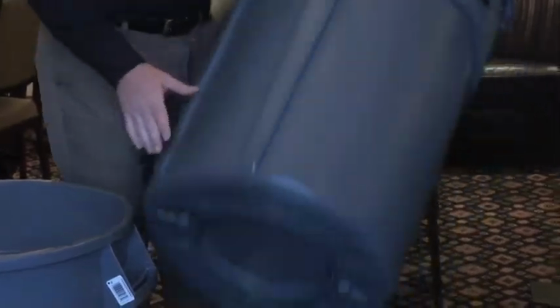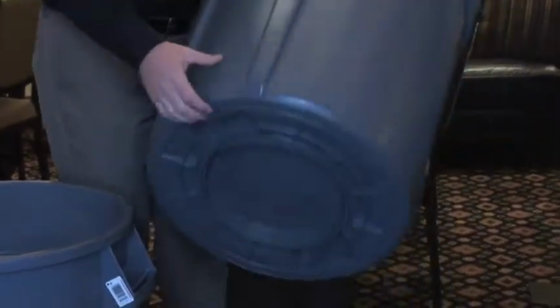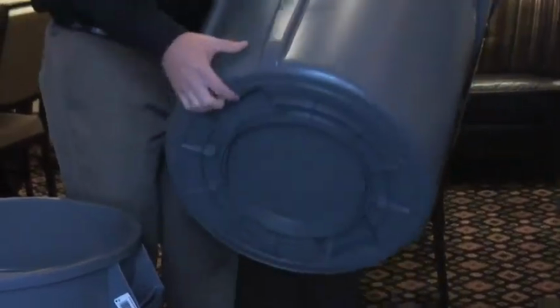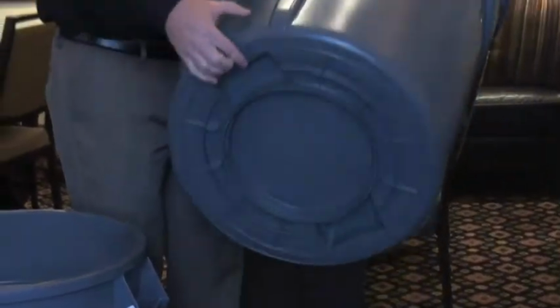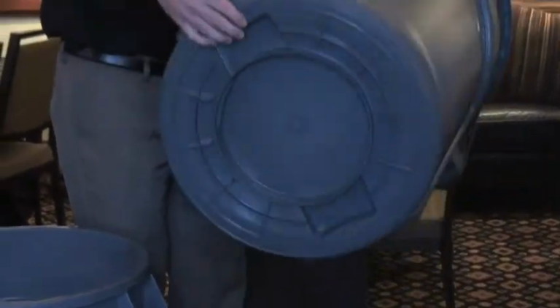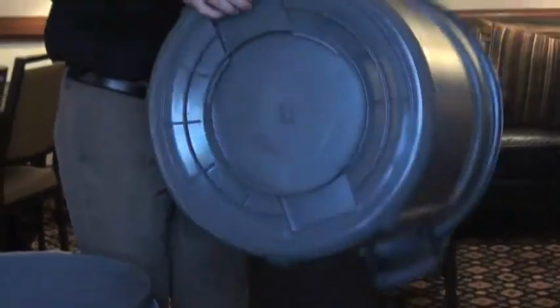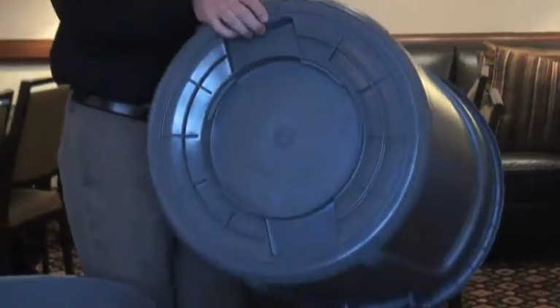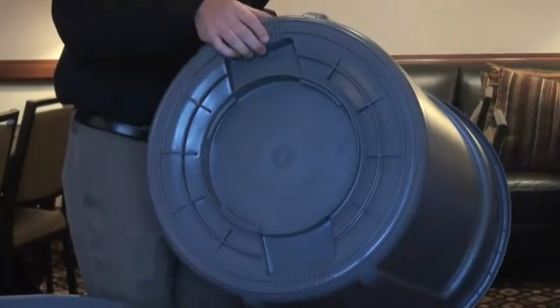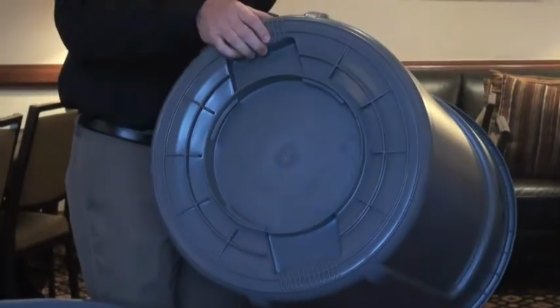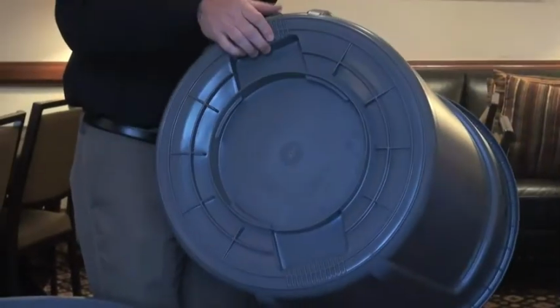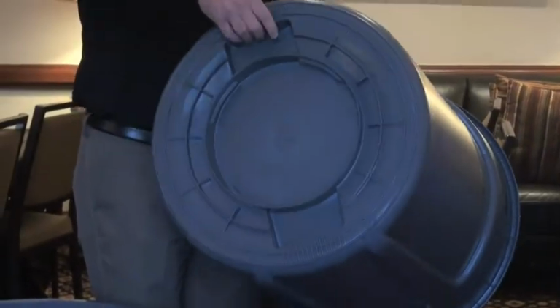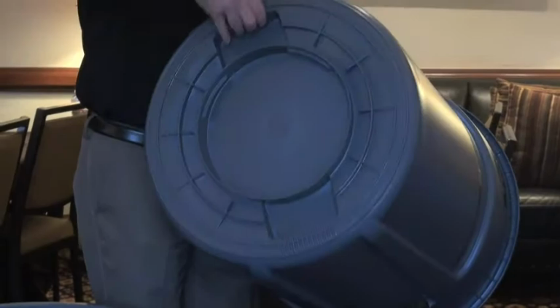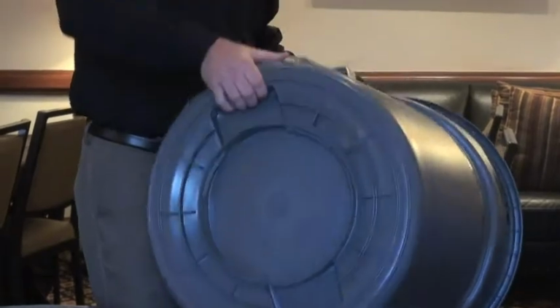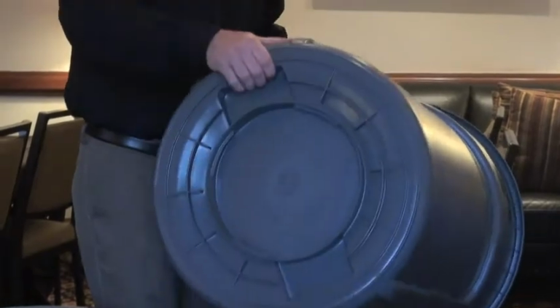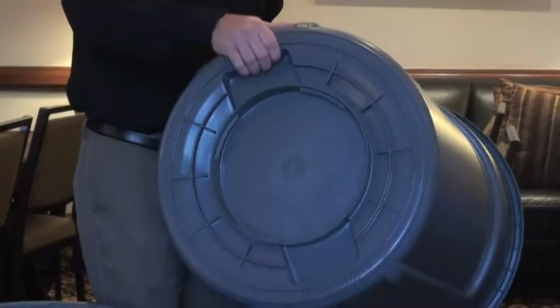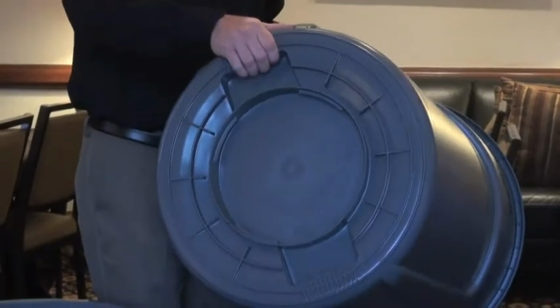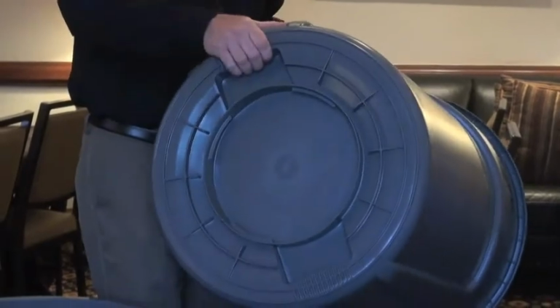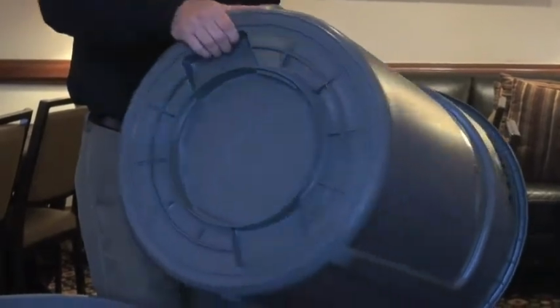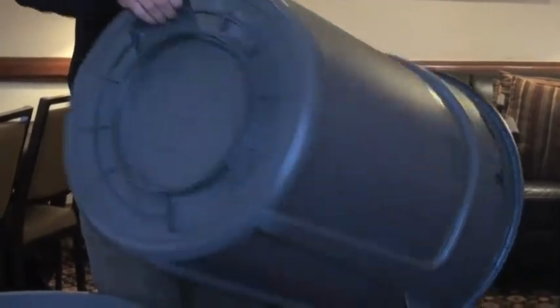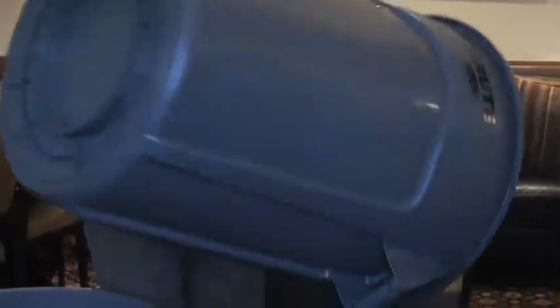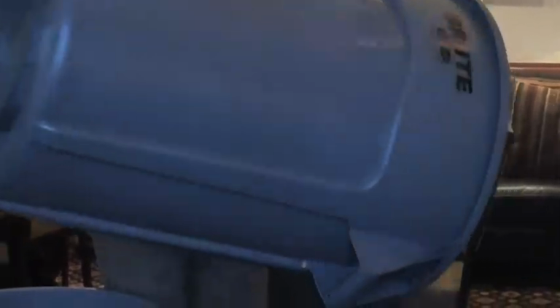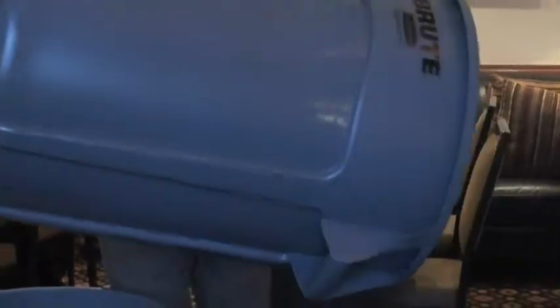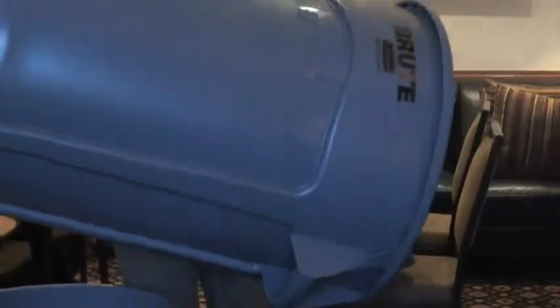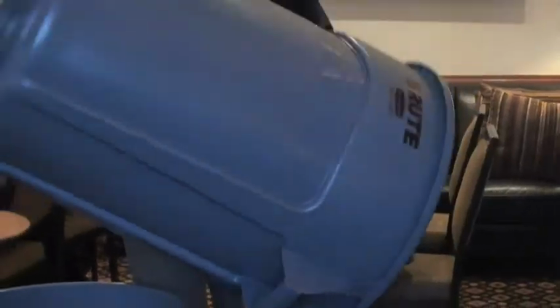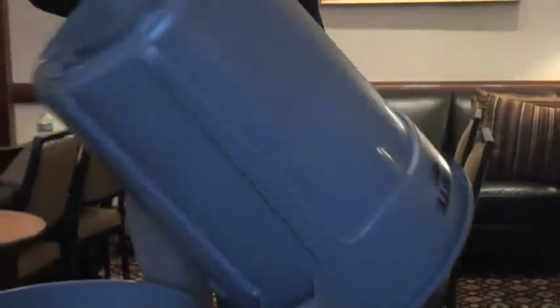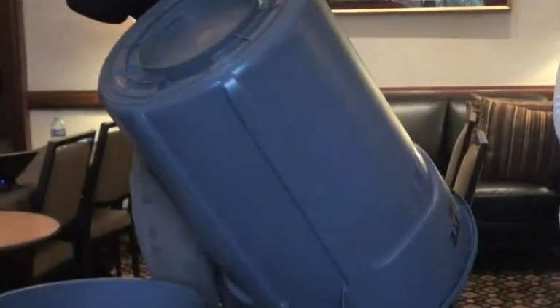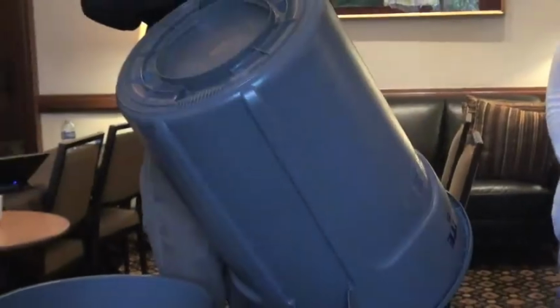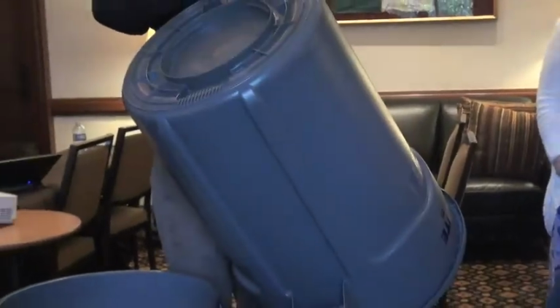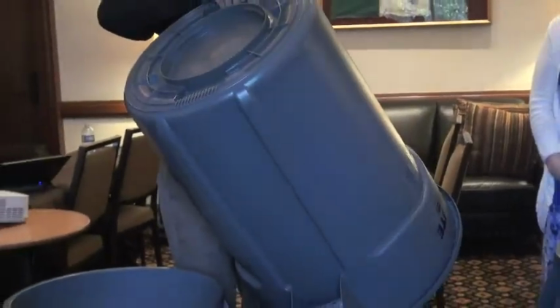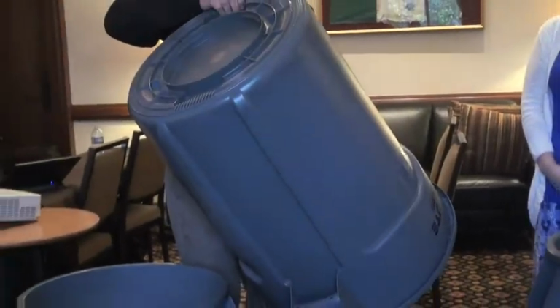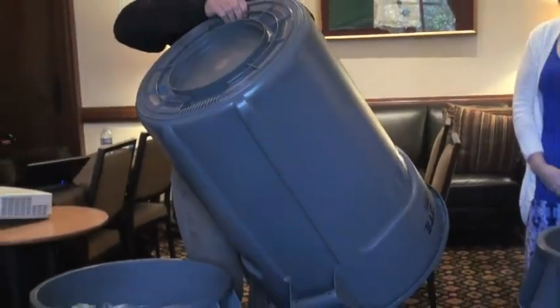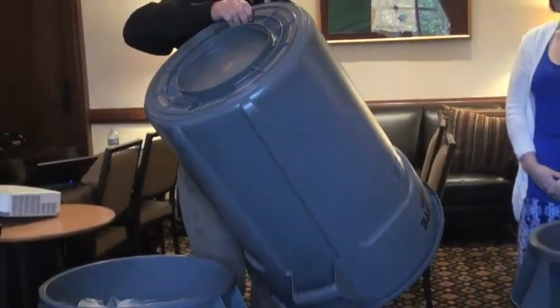We've also reinforced the base and added a molded-in handle to make it easier to lift the can and pour things out.